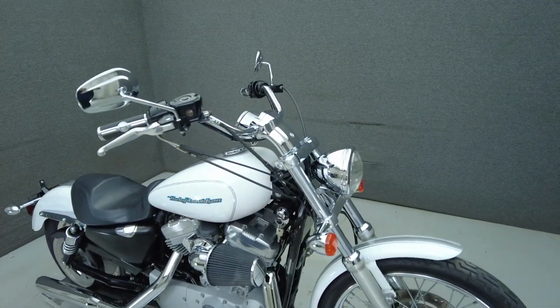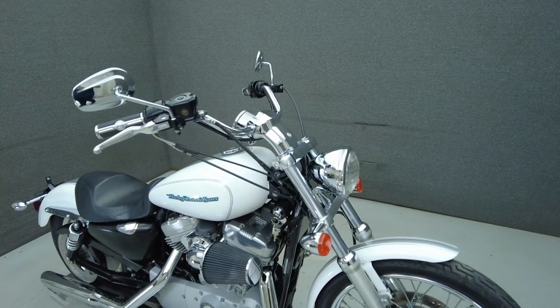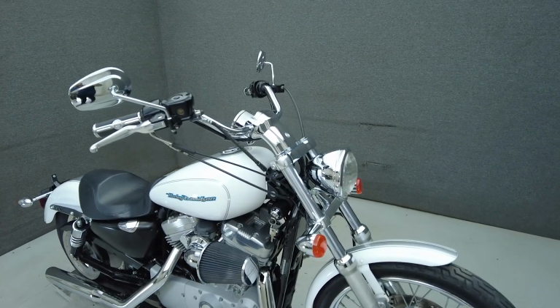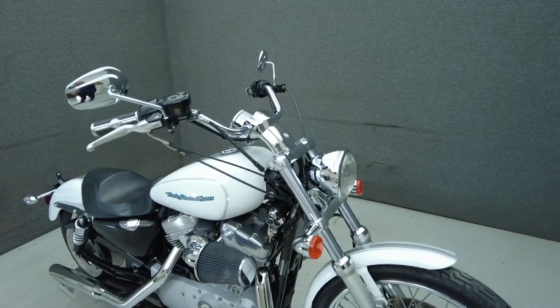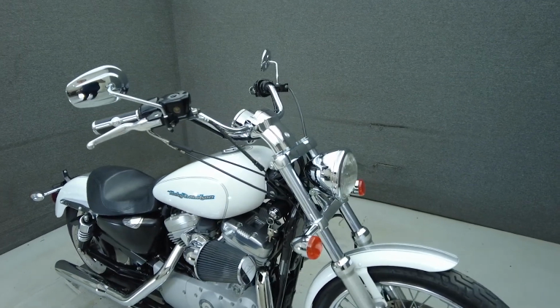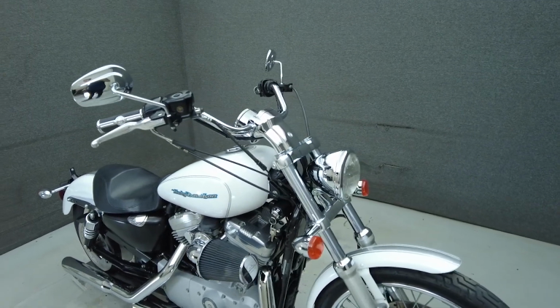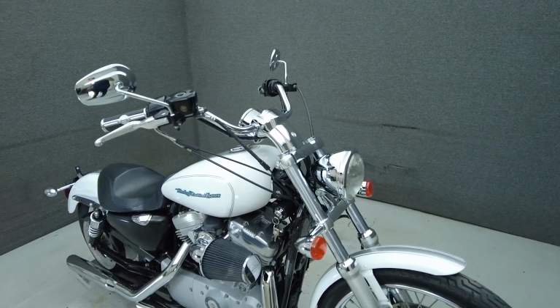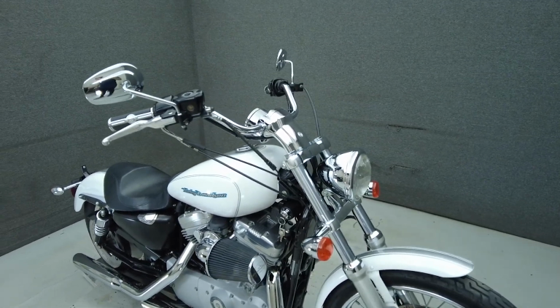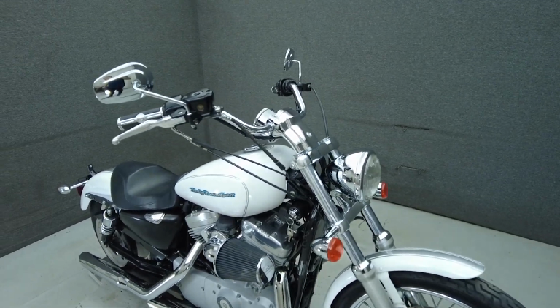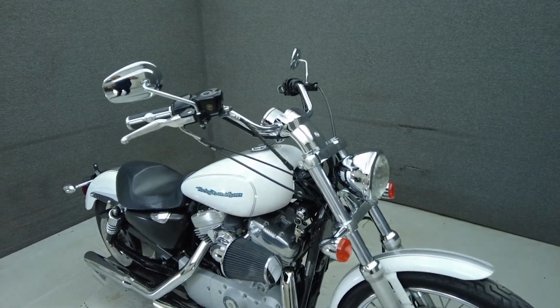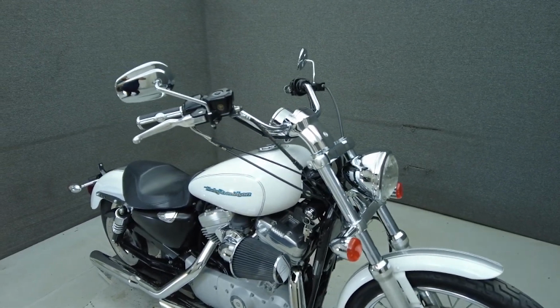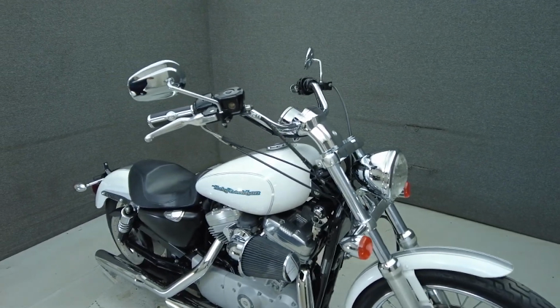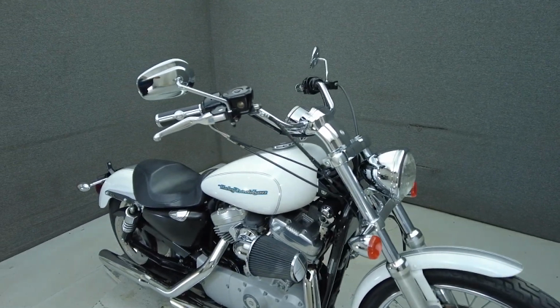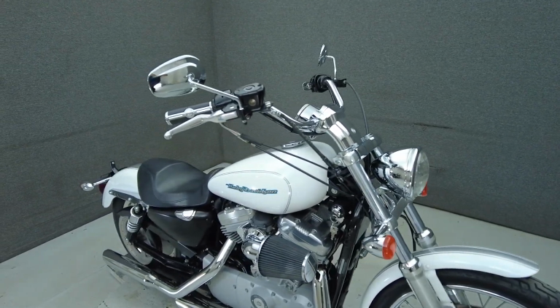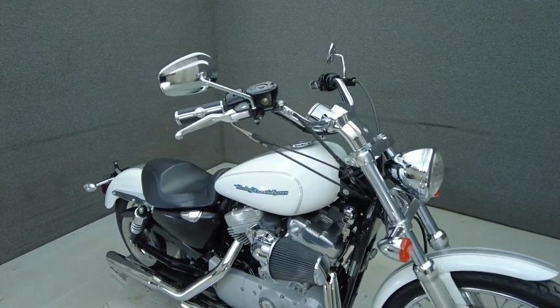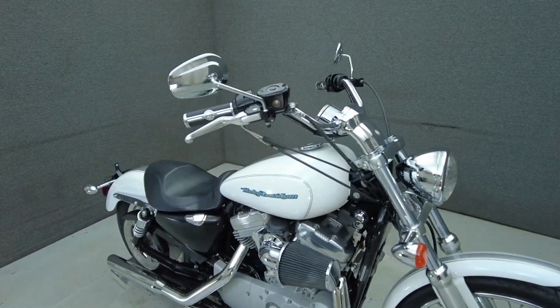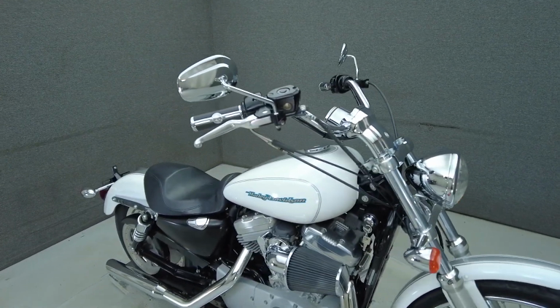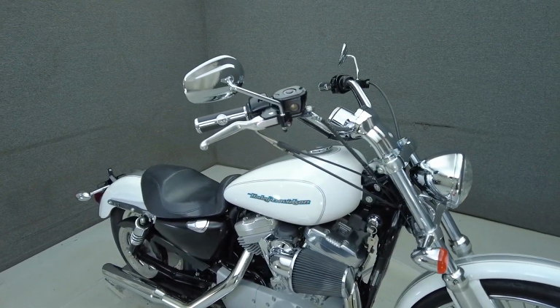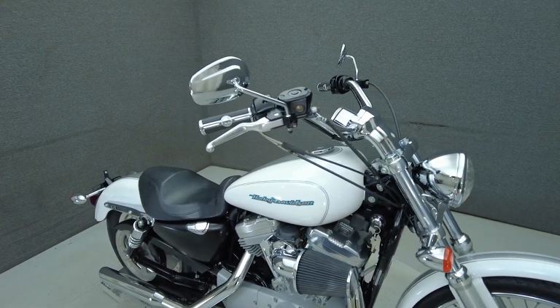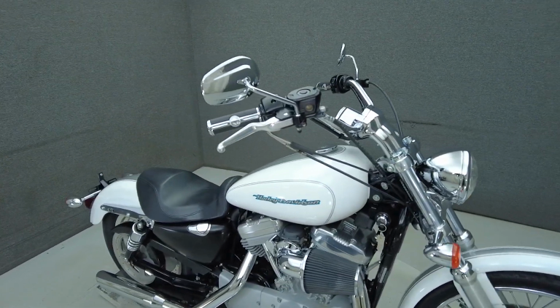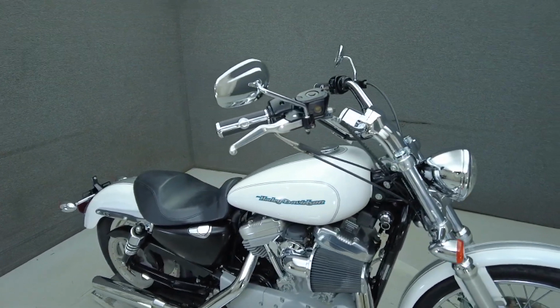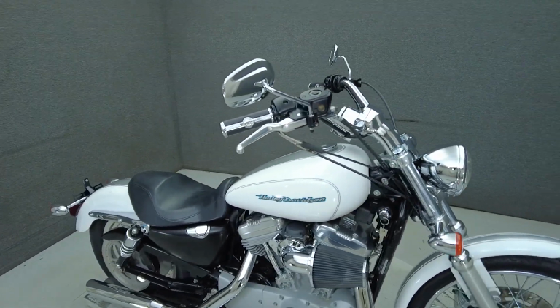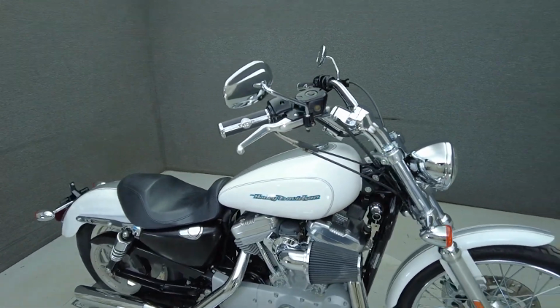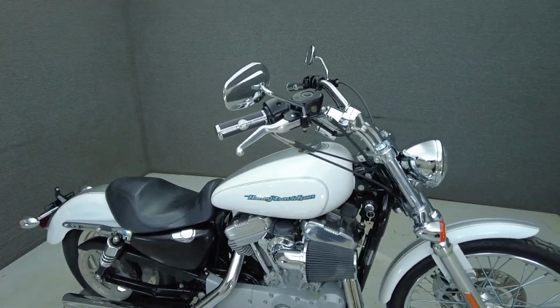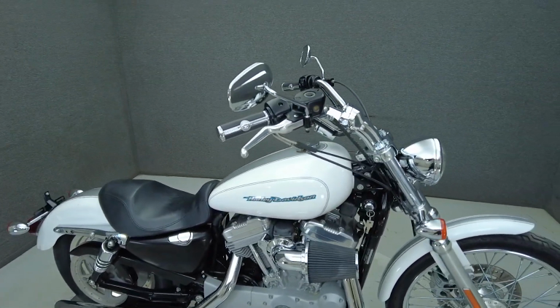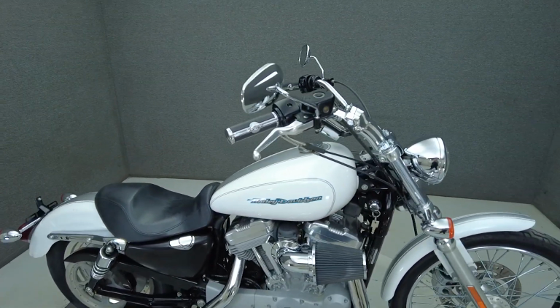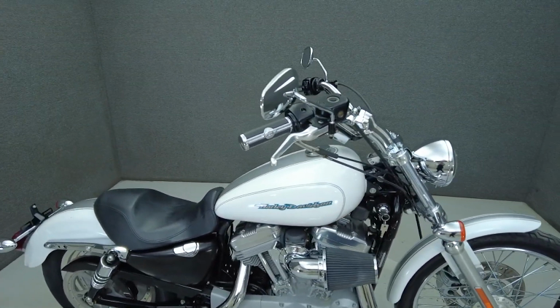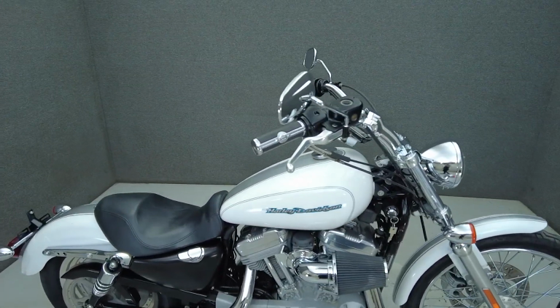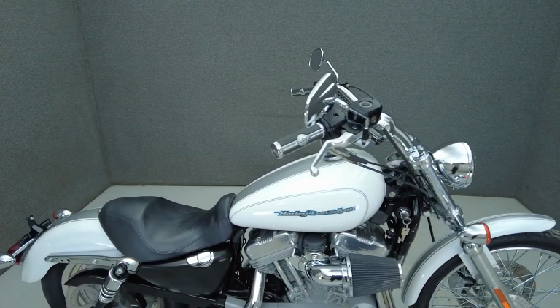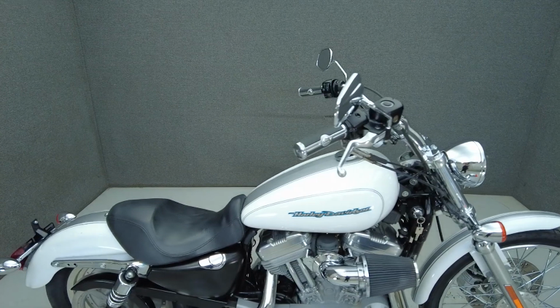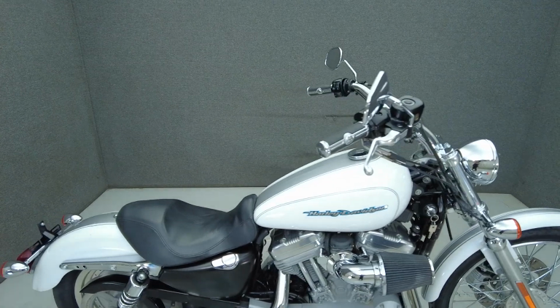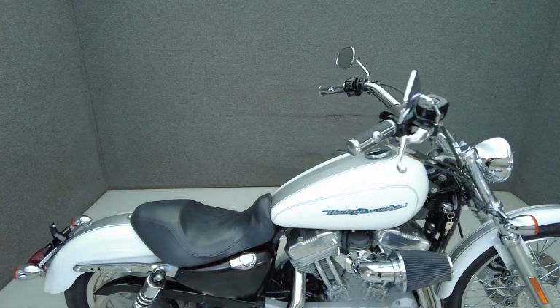It's been upgraded with grips, a brake pedal, rider foot pegs, shifter pegs, a screen needle air cleaner, and upgraded mufflers.